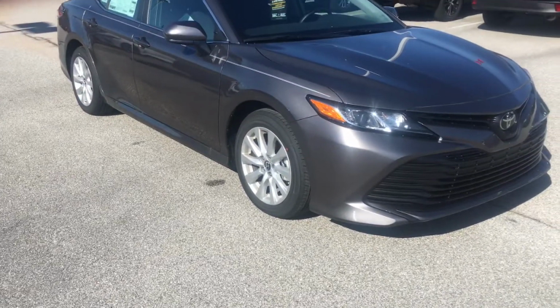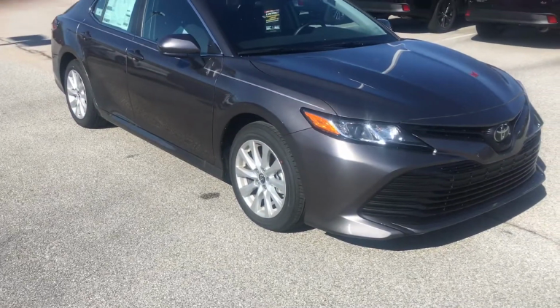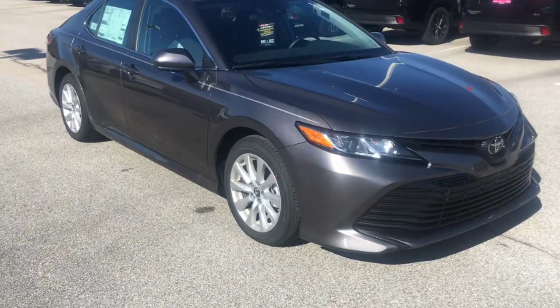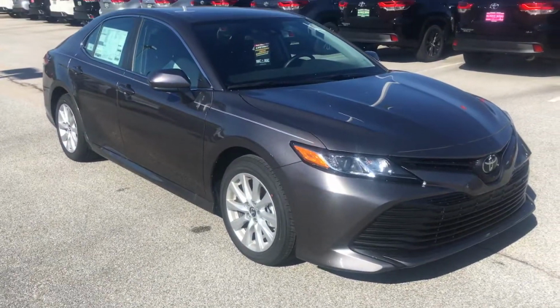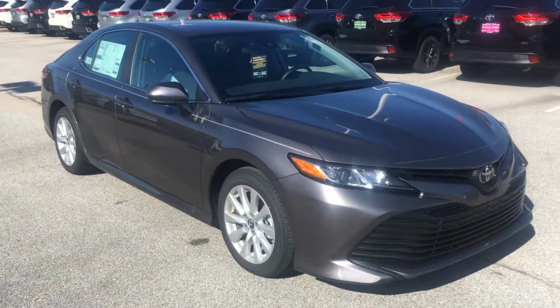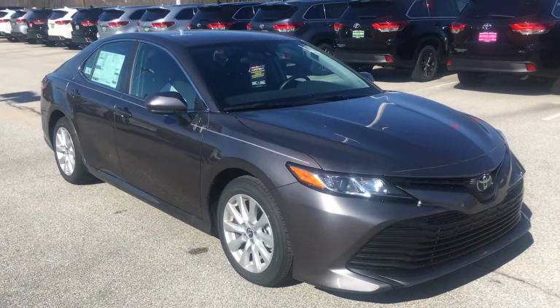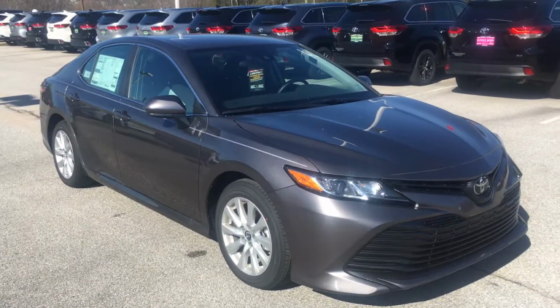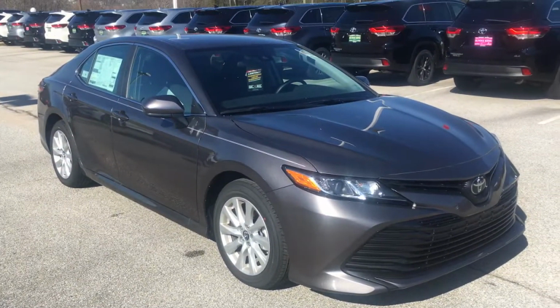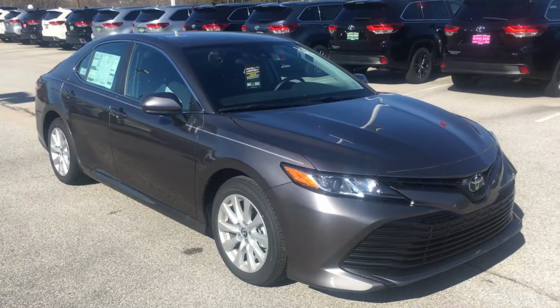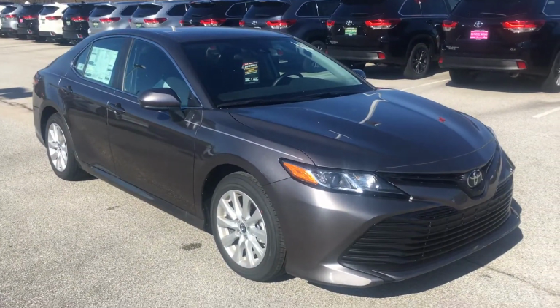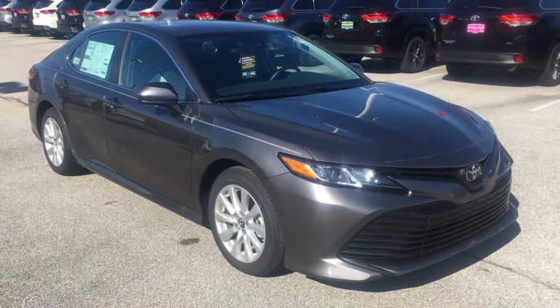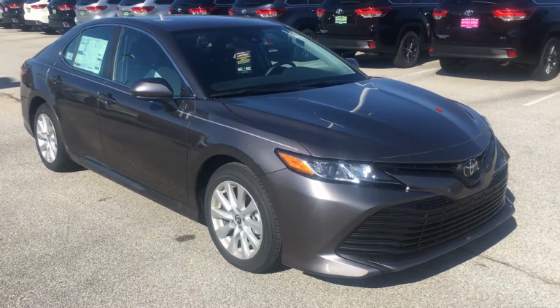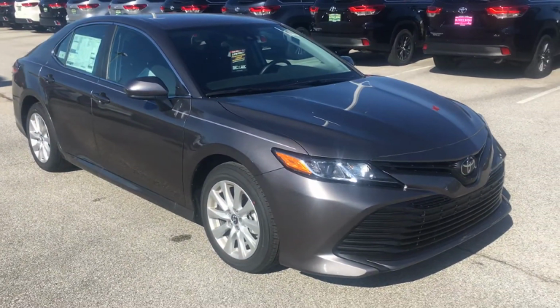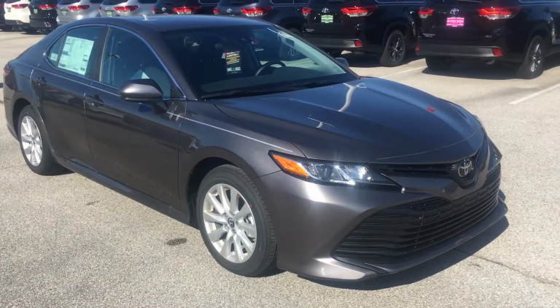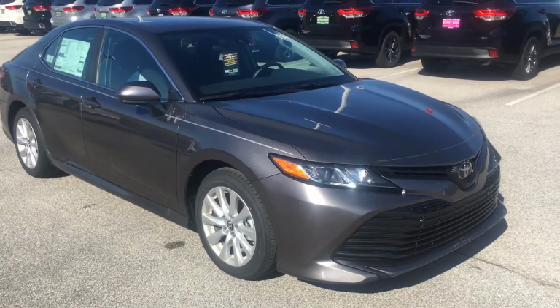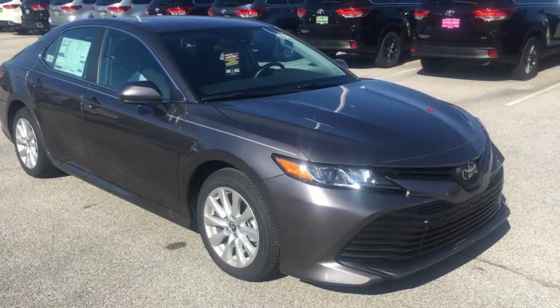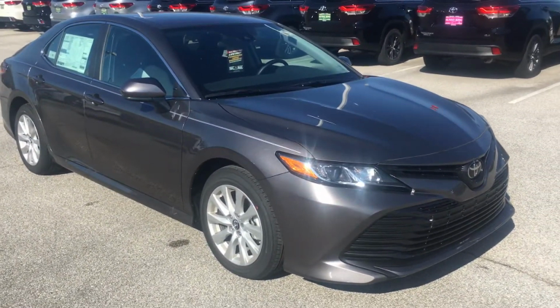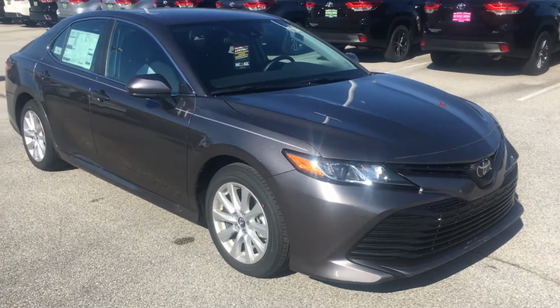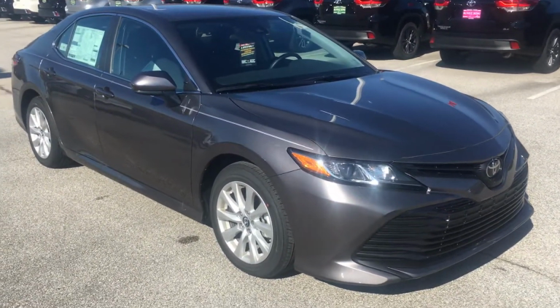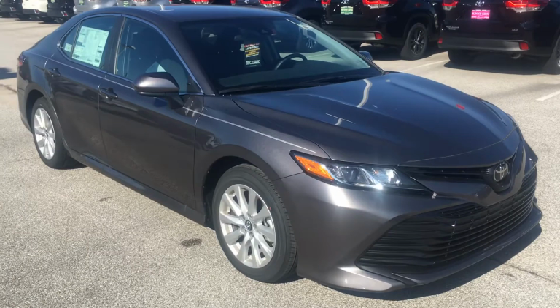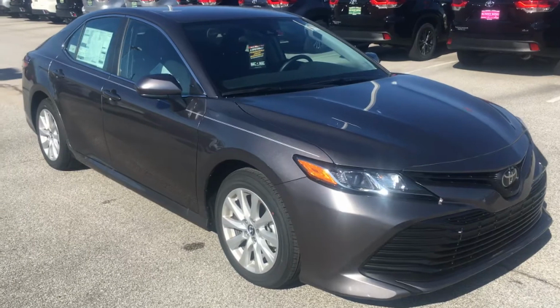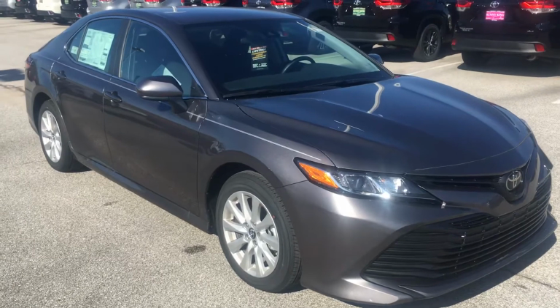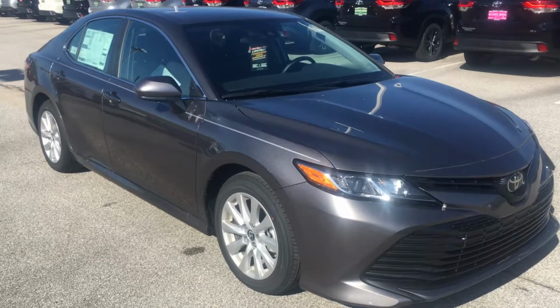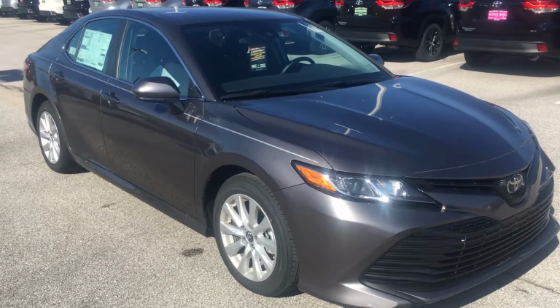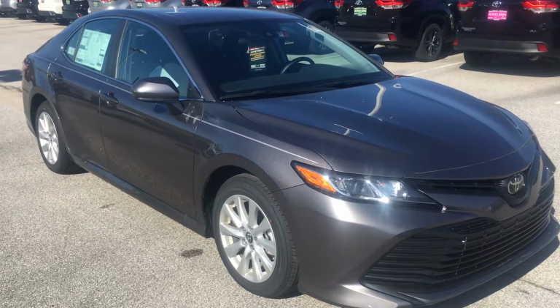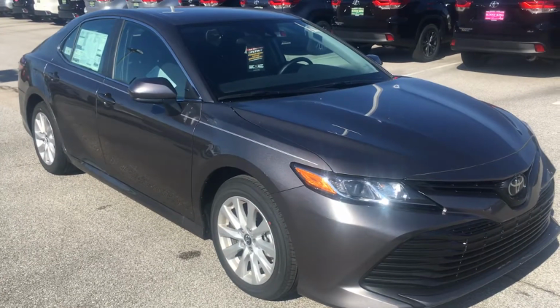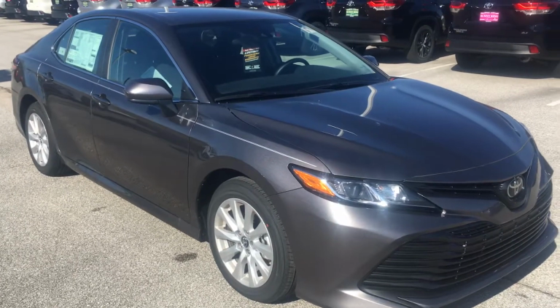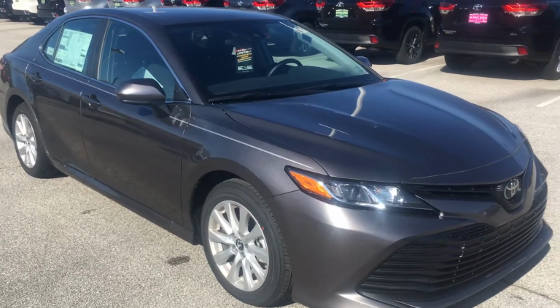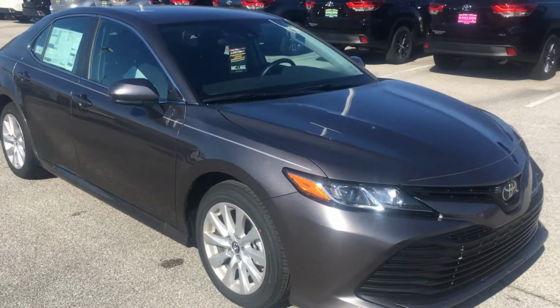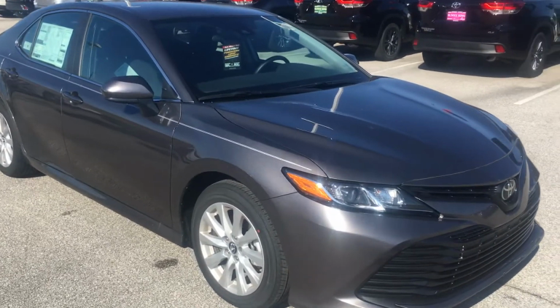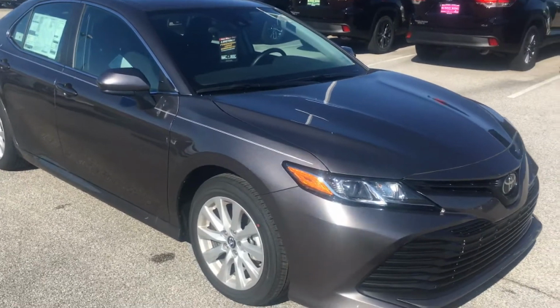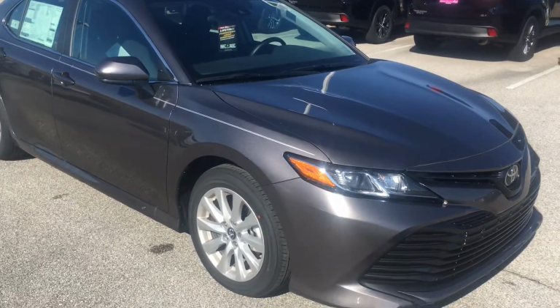Hi, this is Calvin O'Dell with Sunny King Toyota. Today I'm presenting to you the 2019 Camry LE.